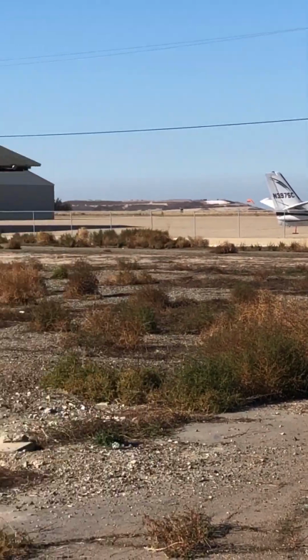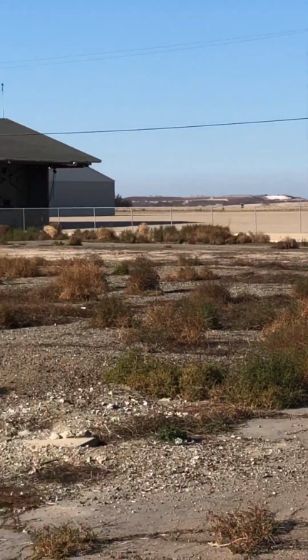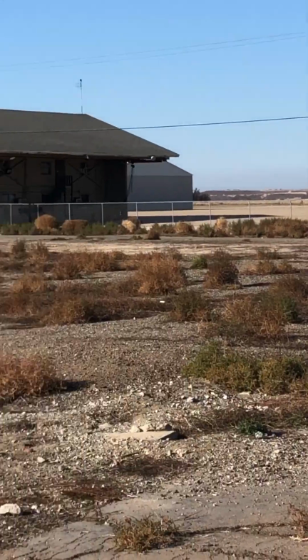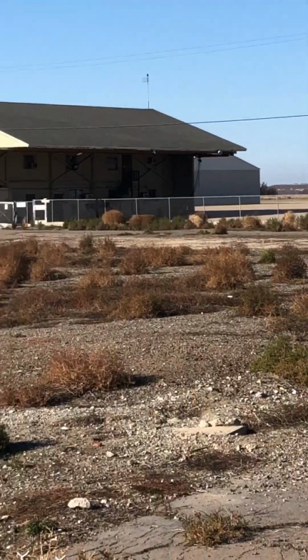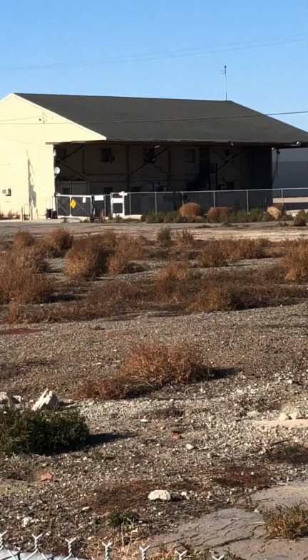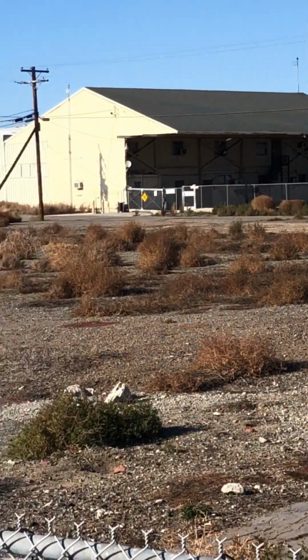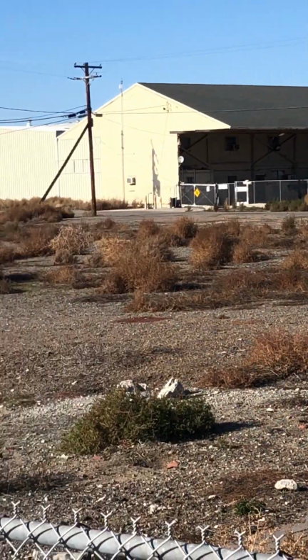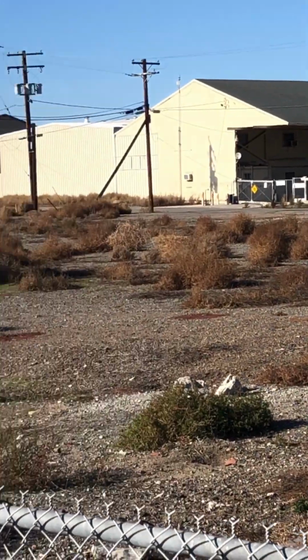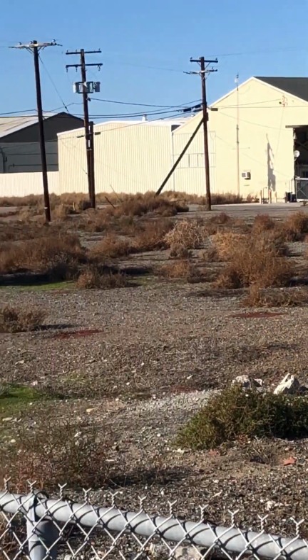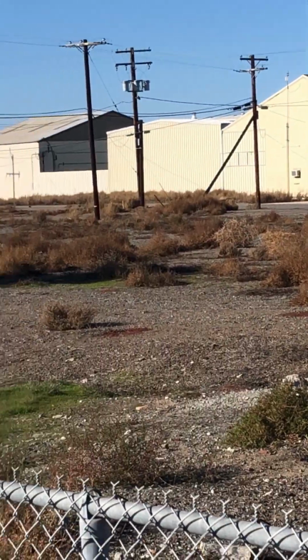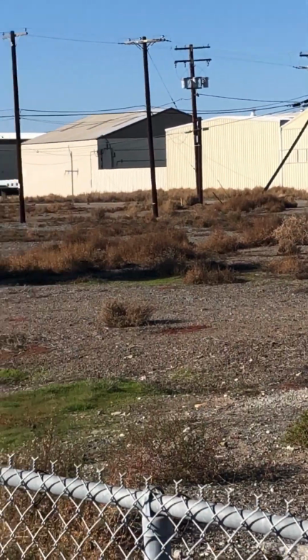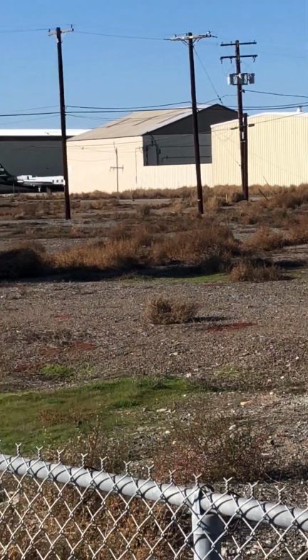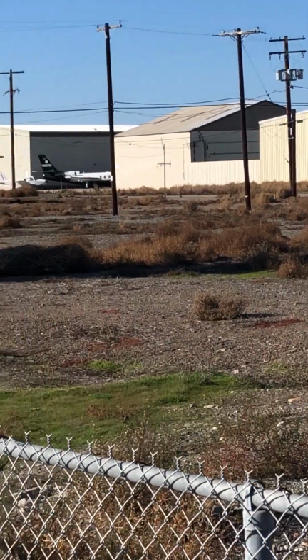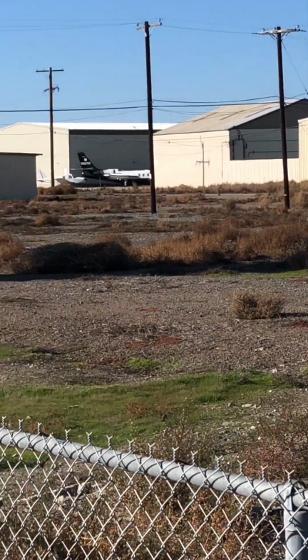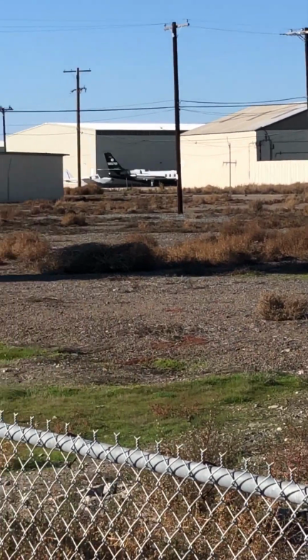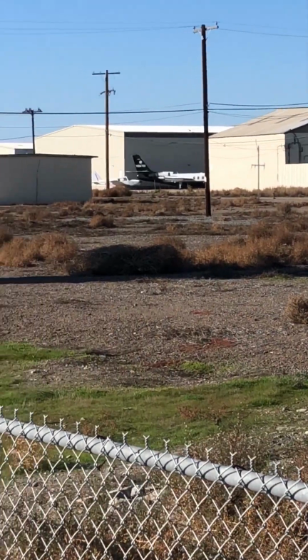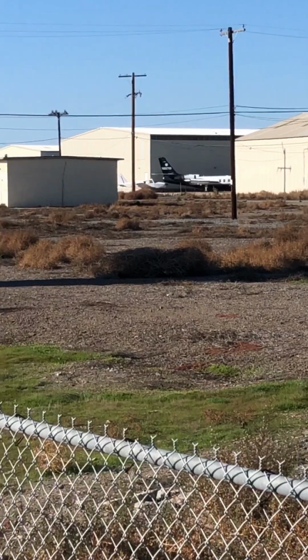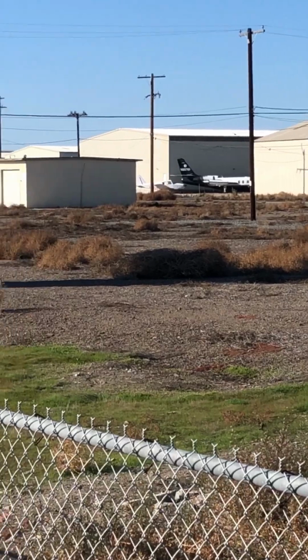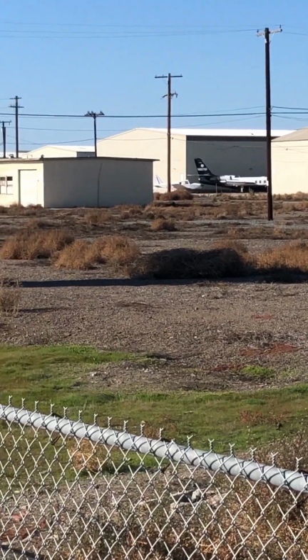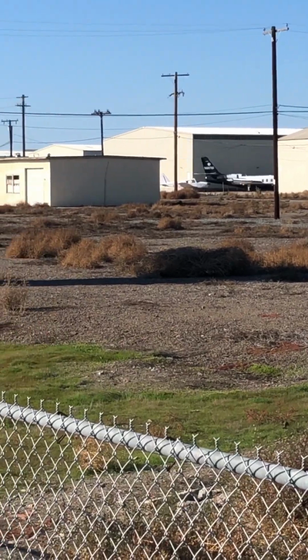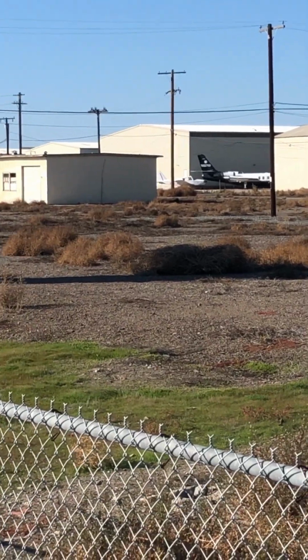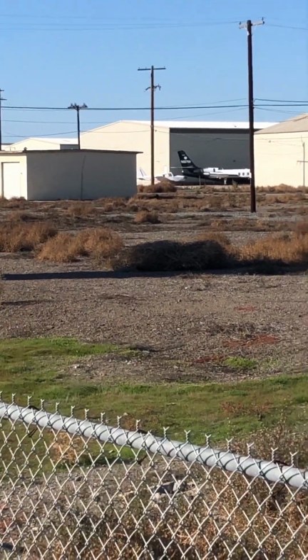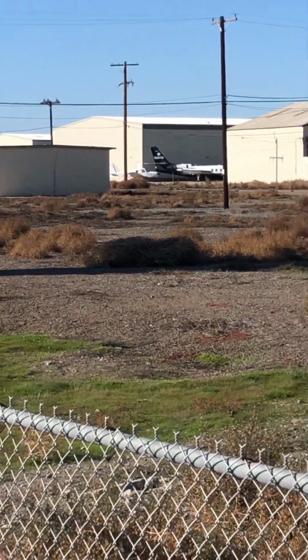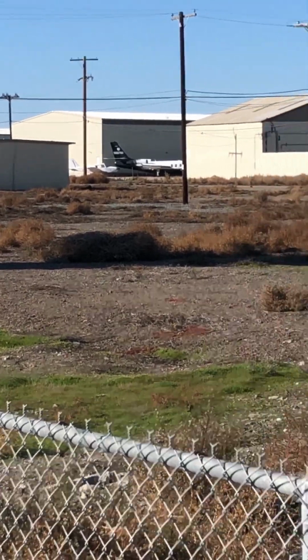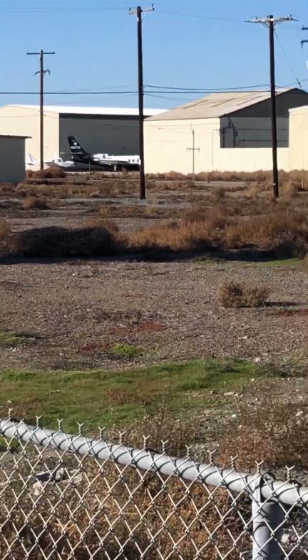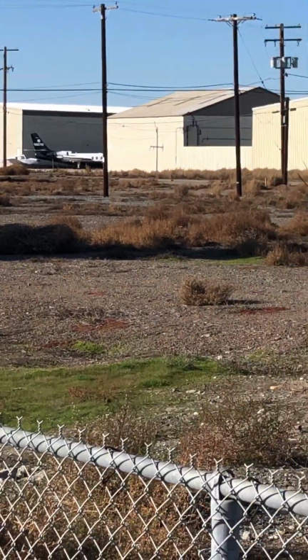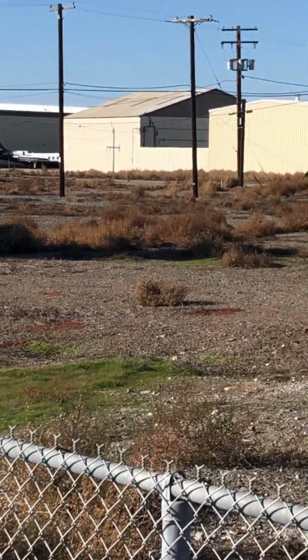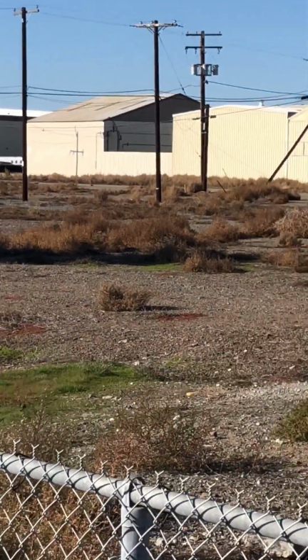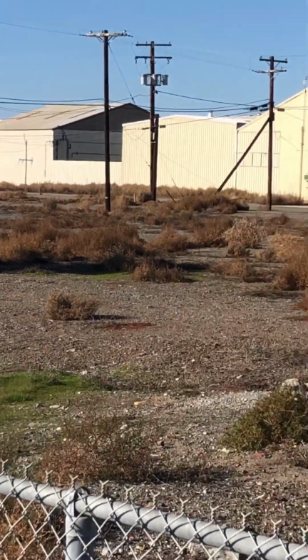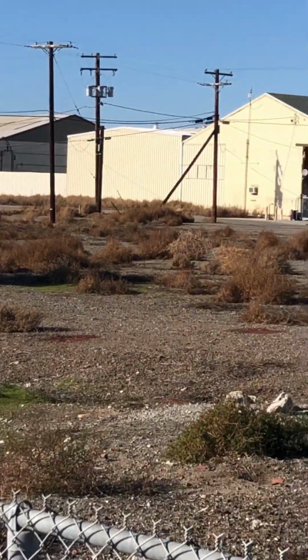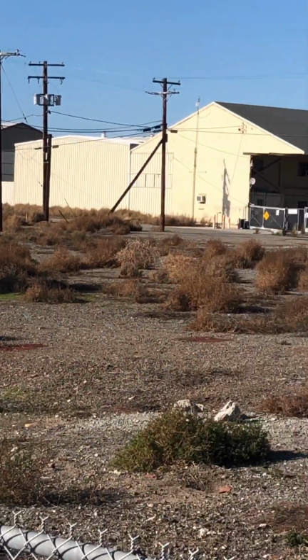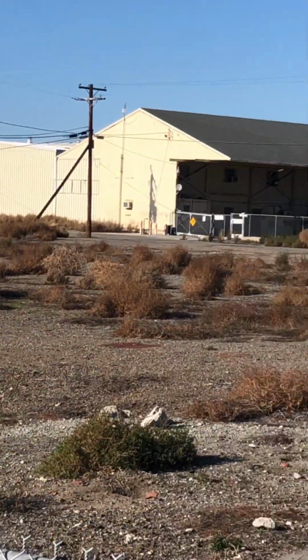And this is the other side of the airport. More jets, more planes. That's it, we're out.